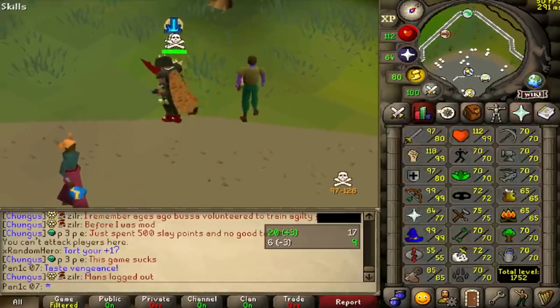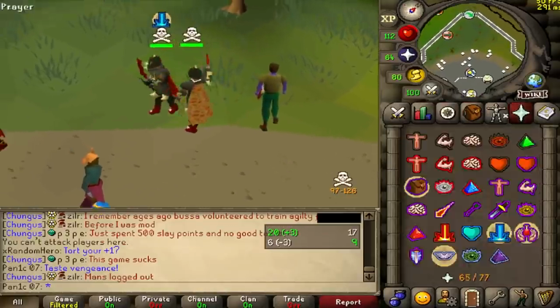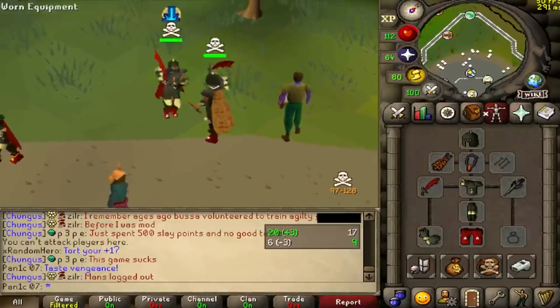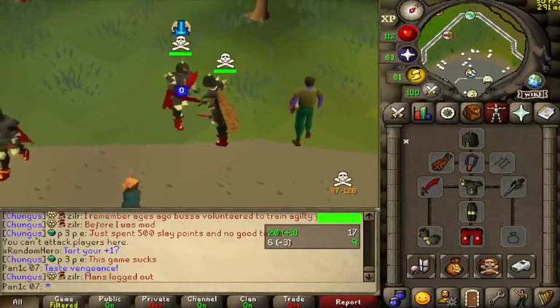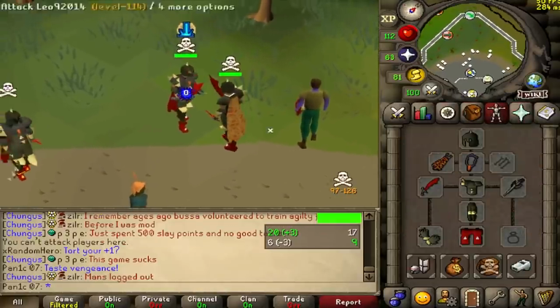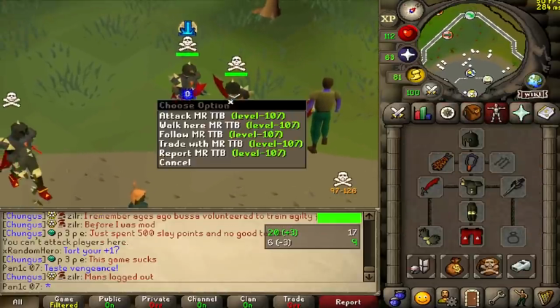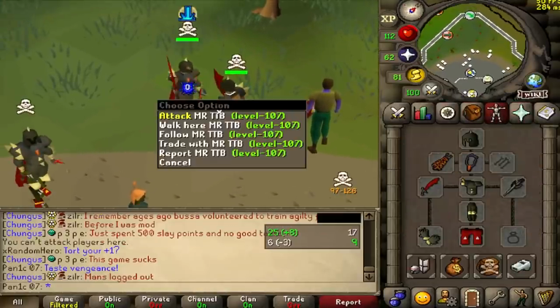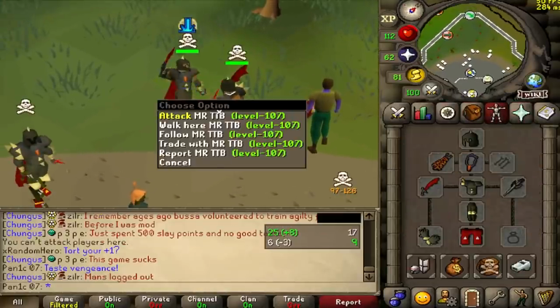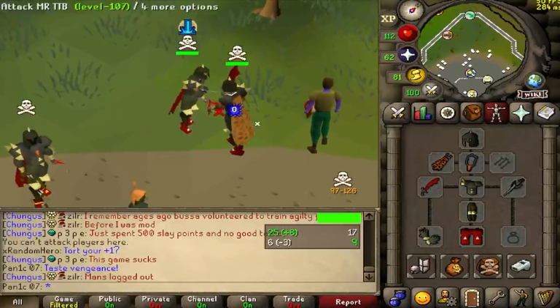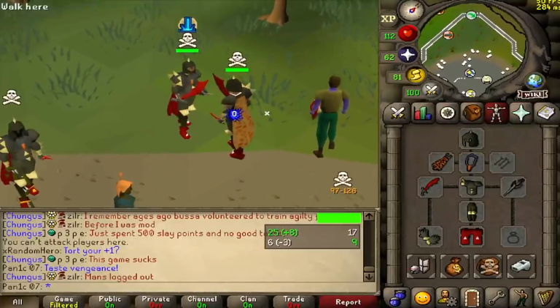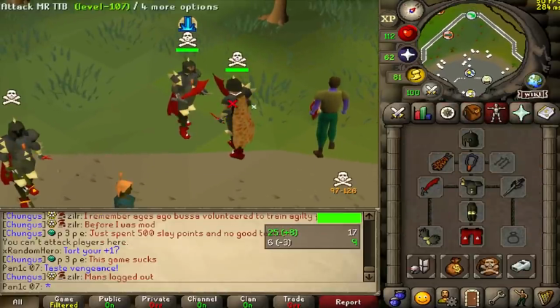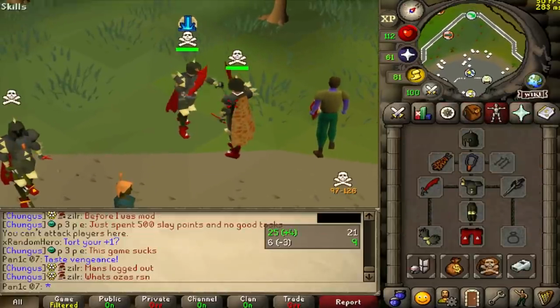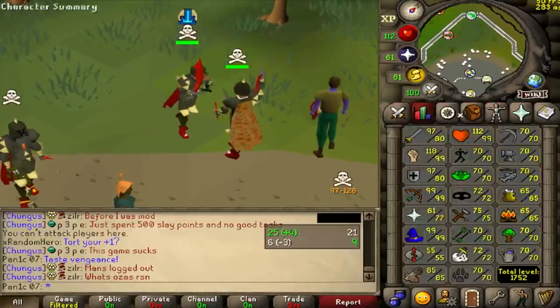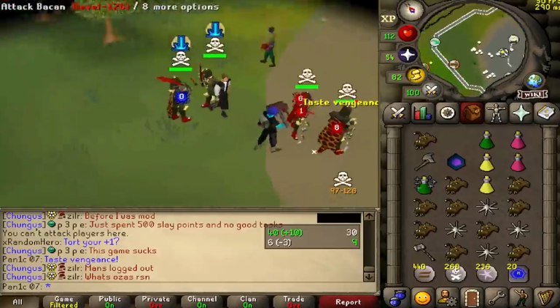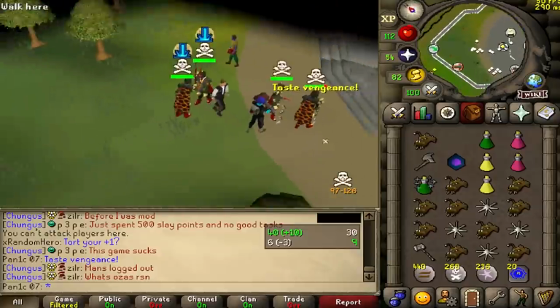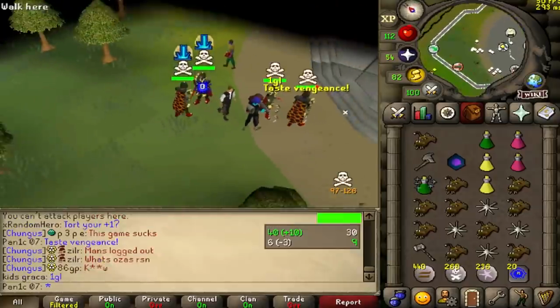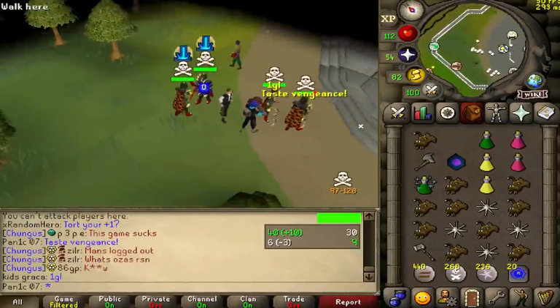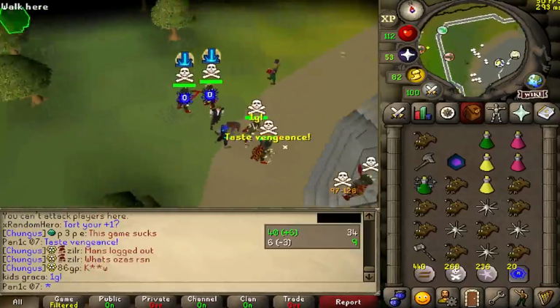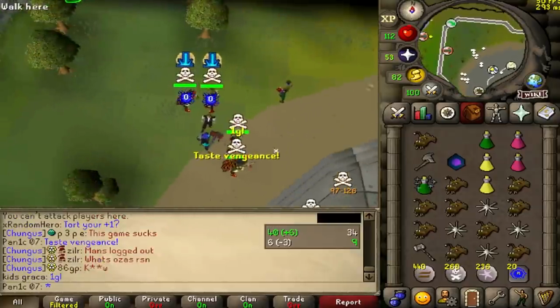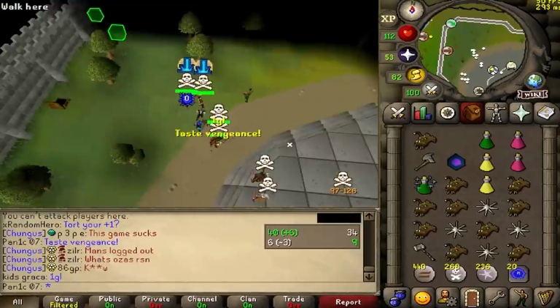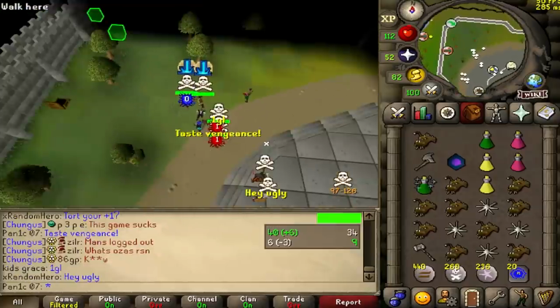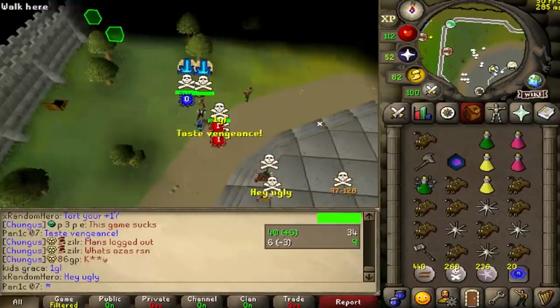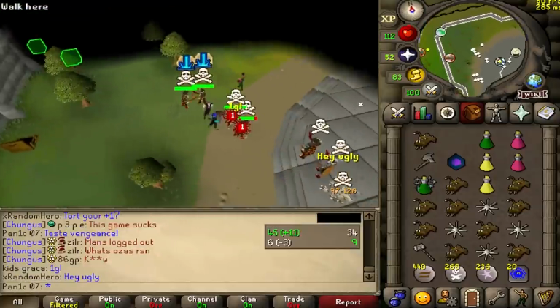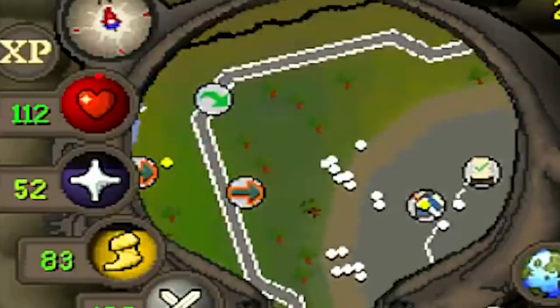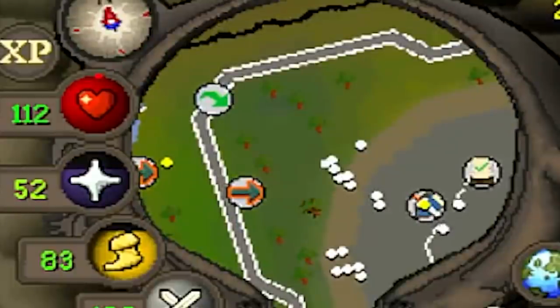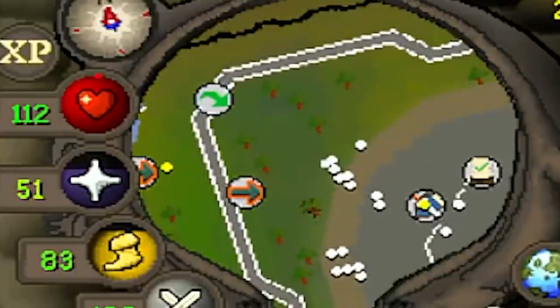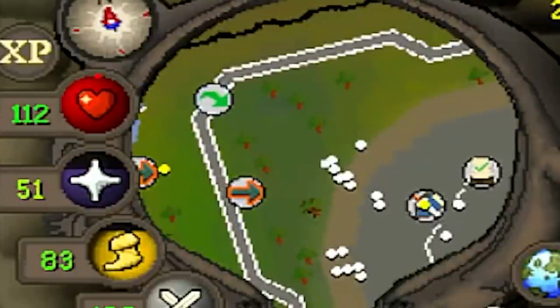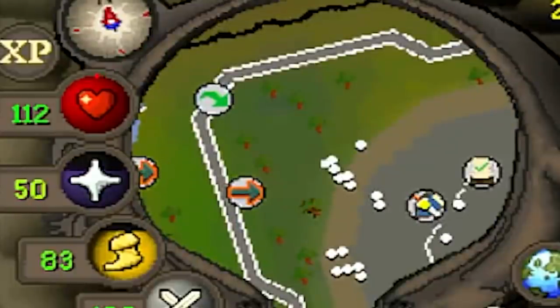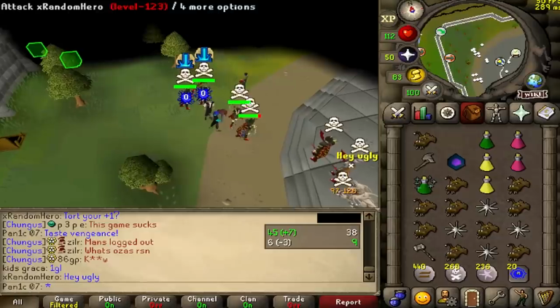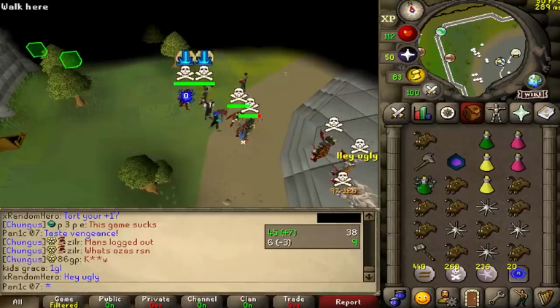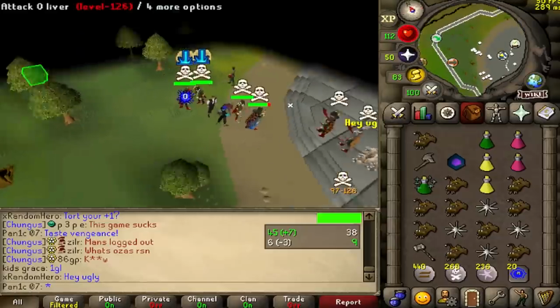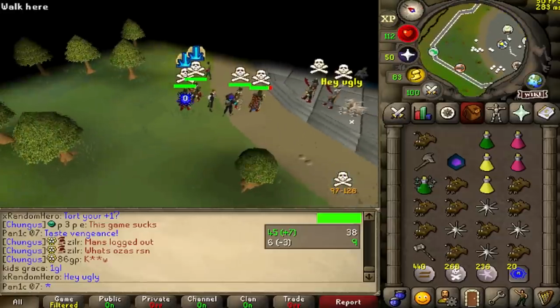The first Dharok kill of the day — that's actually my combat level. Used to be a lot of med levels here but PvP's kind of dead at the moment, it's pretty much just mains.